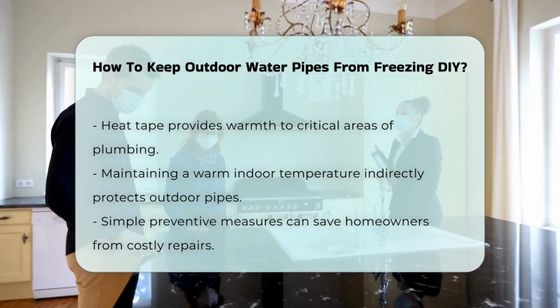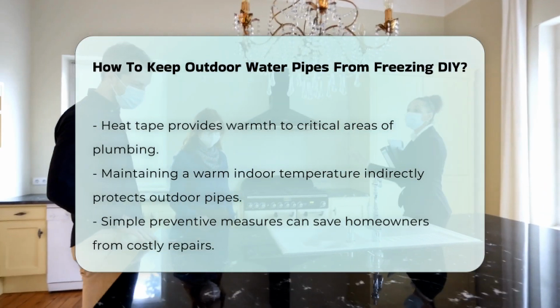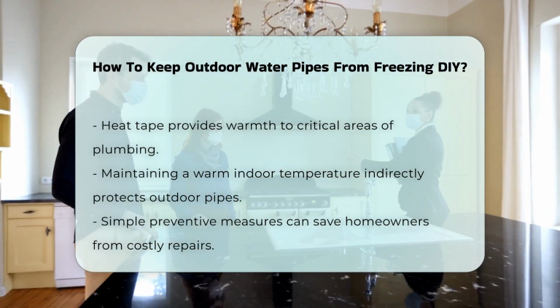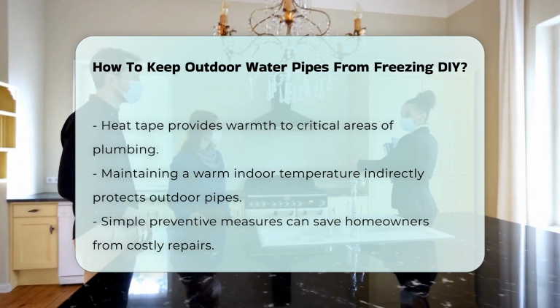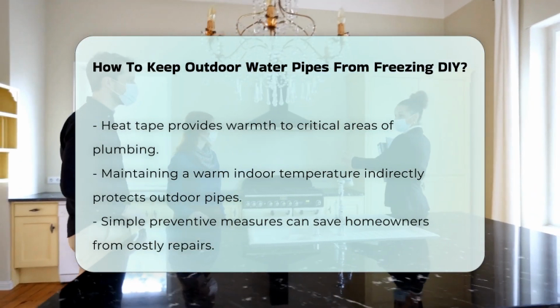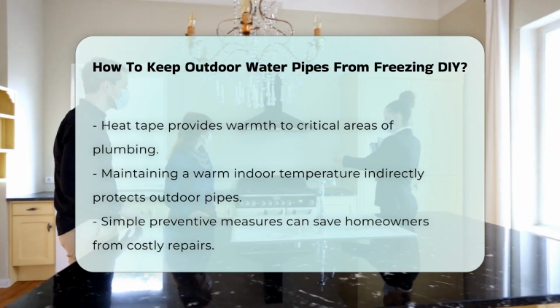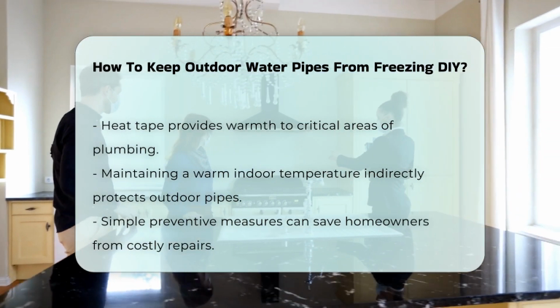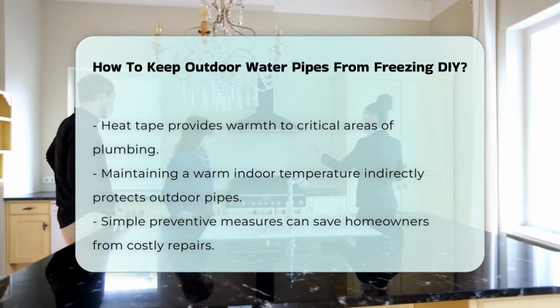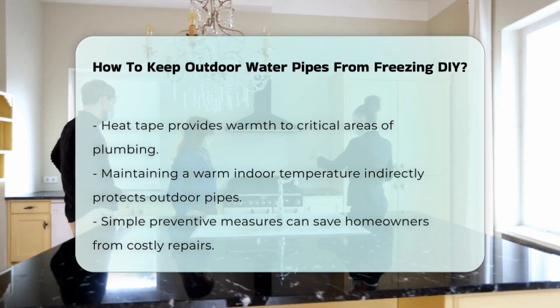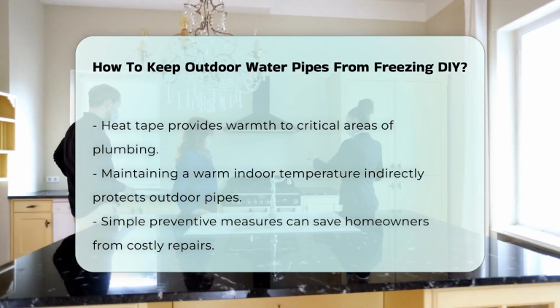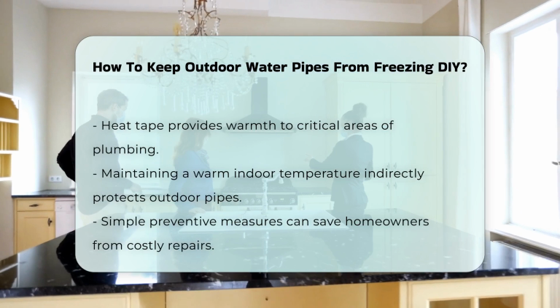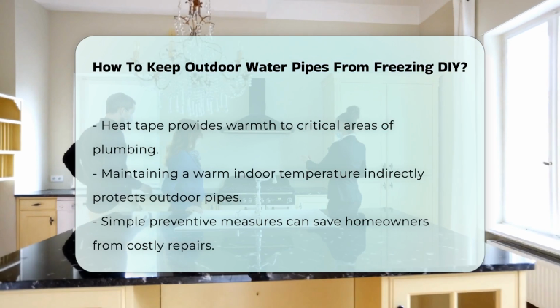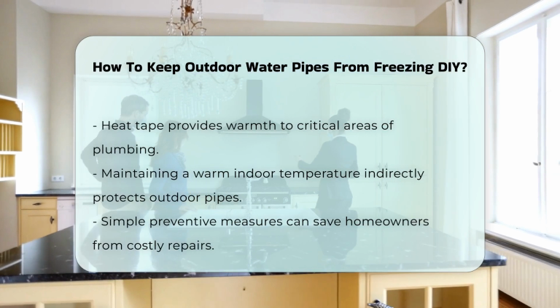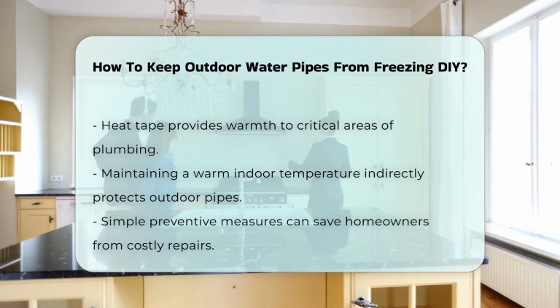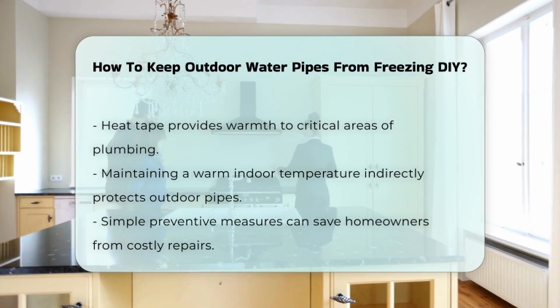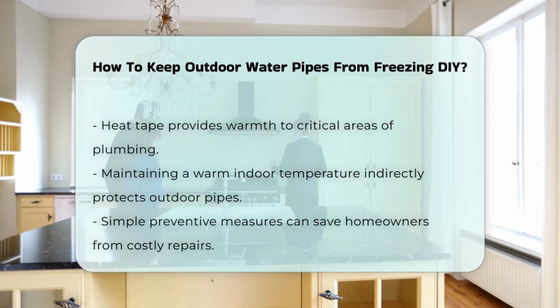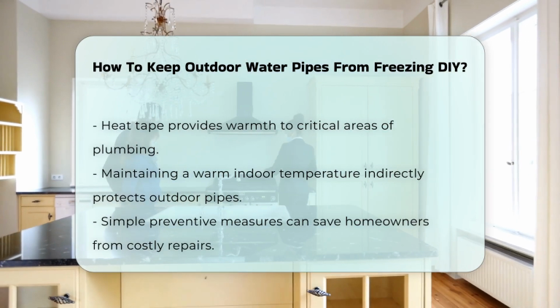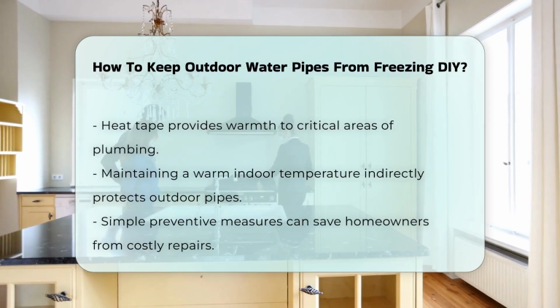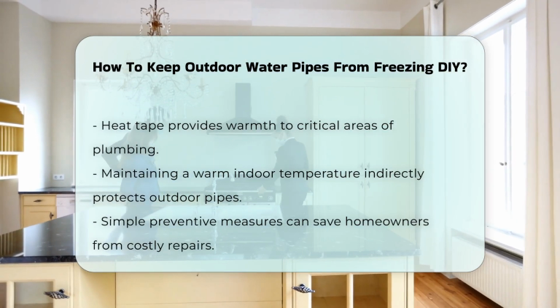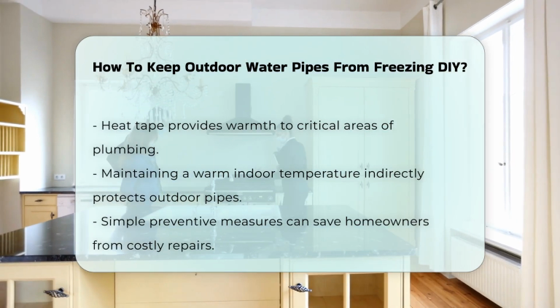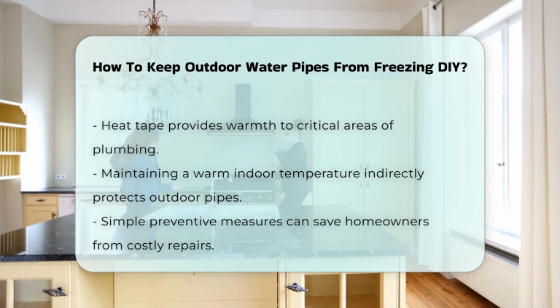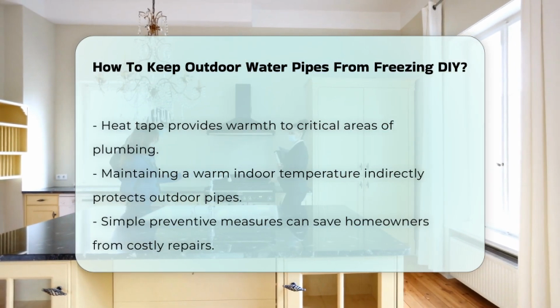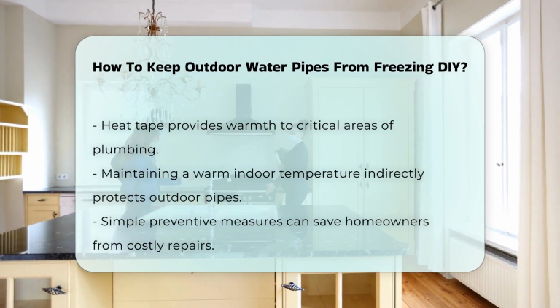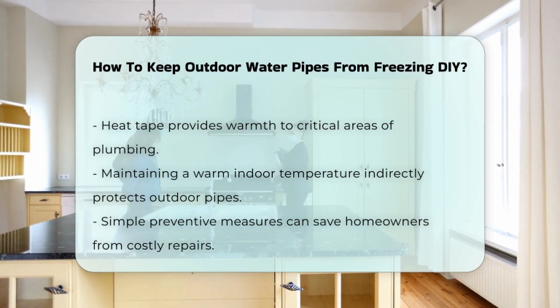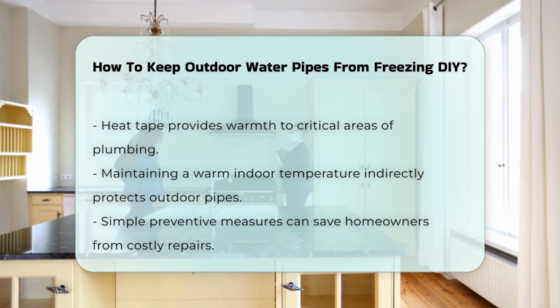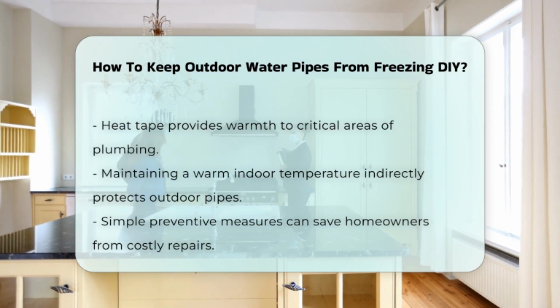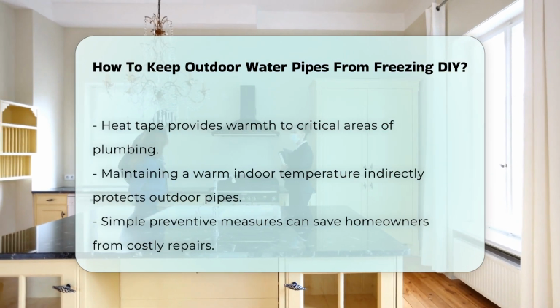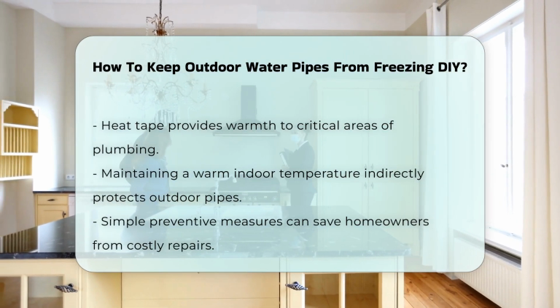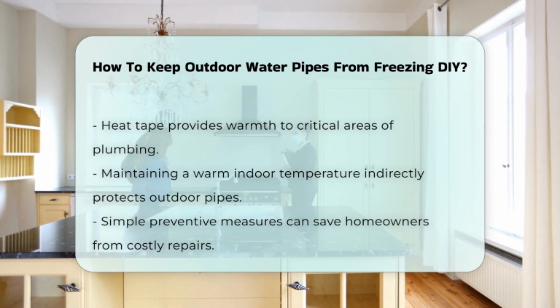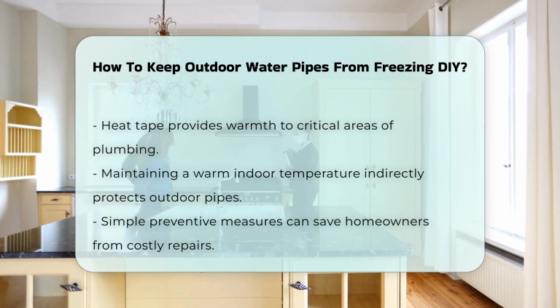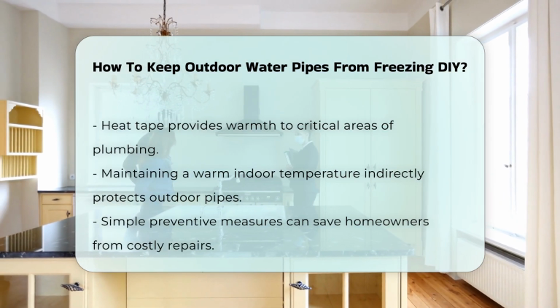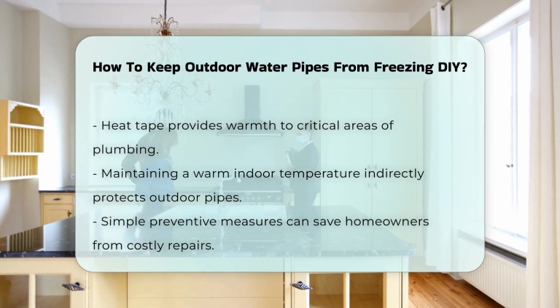Lastly, maintaining a consistent indoor temperature can help. Keeping your home warm will indirectly protect your outdoor plumbing.